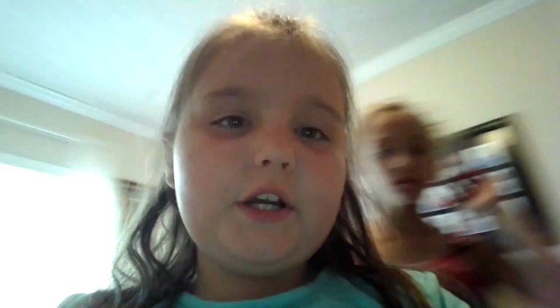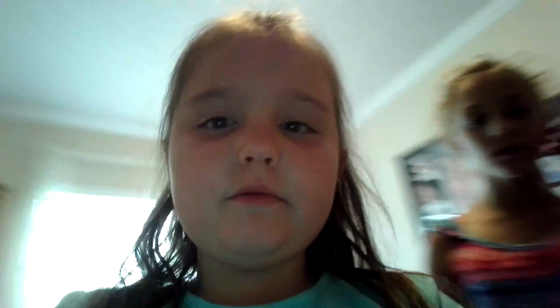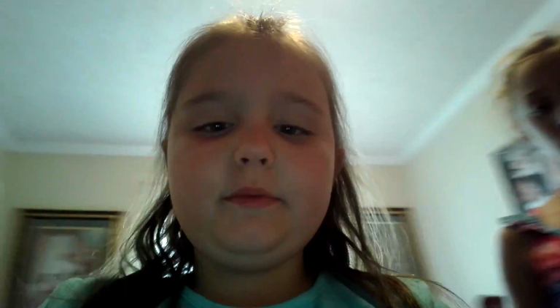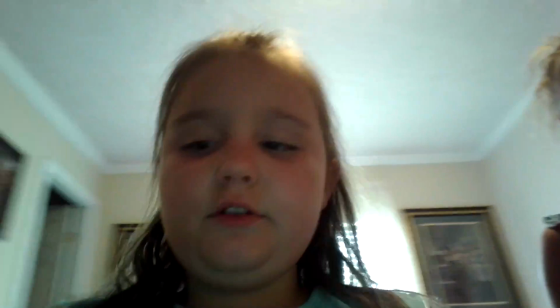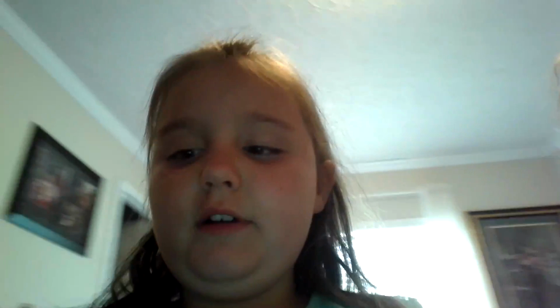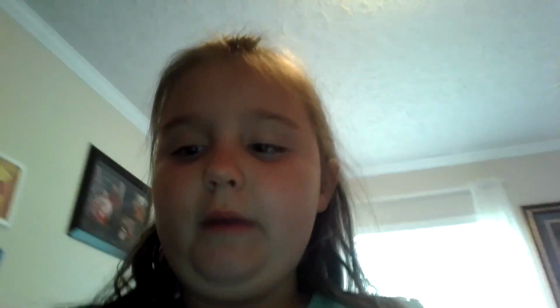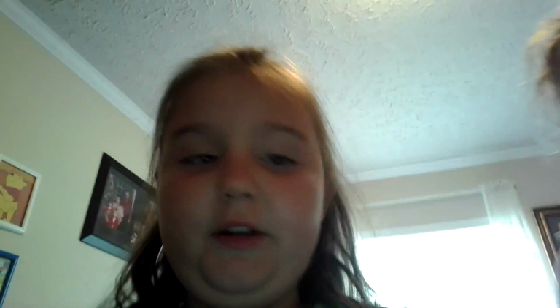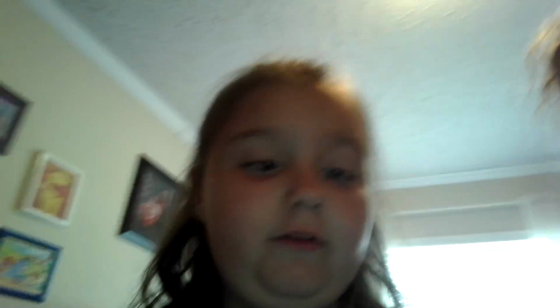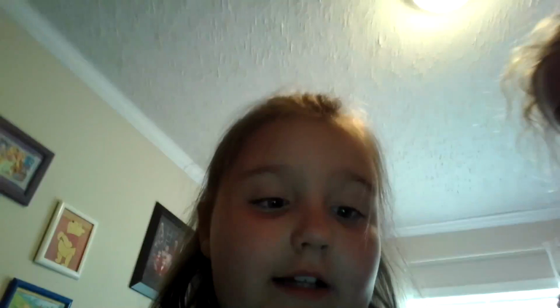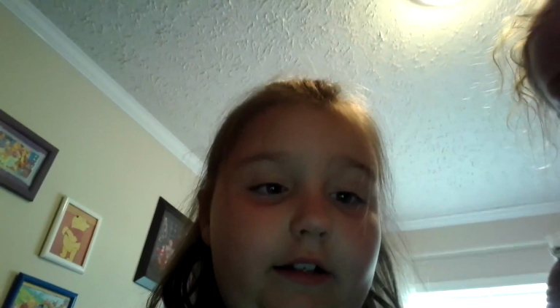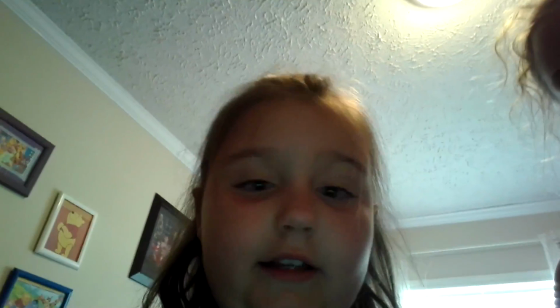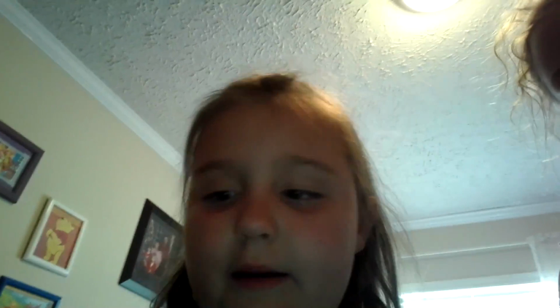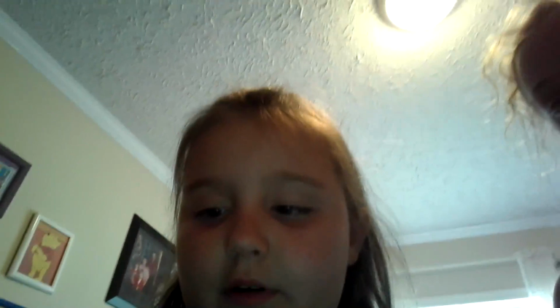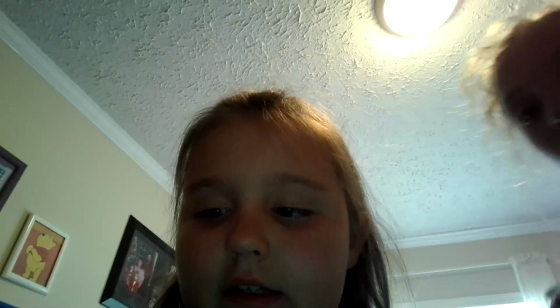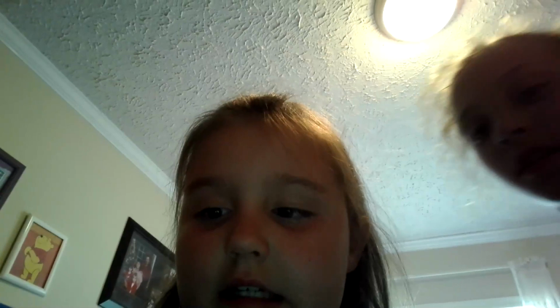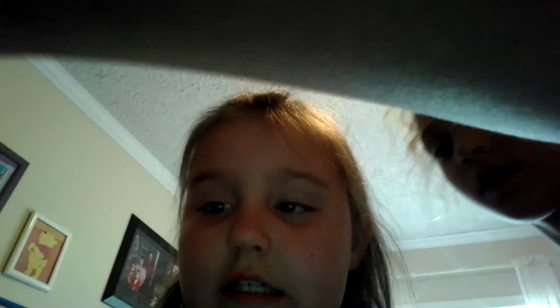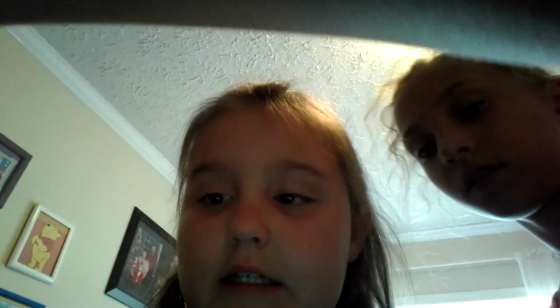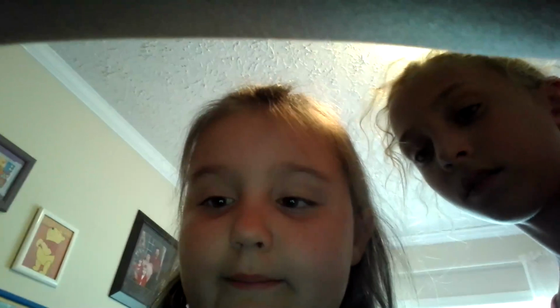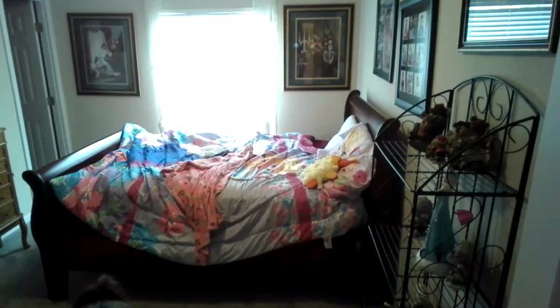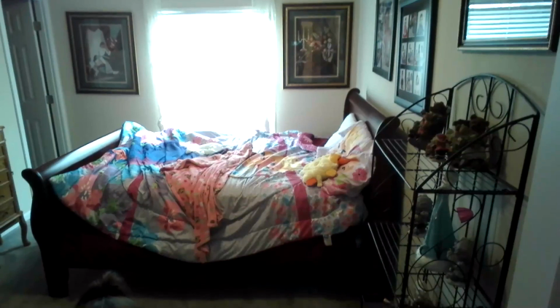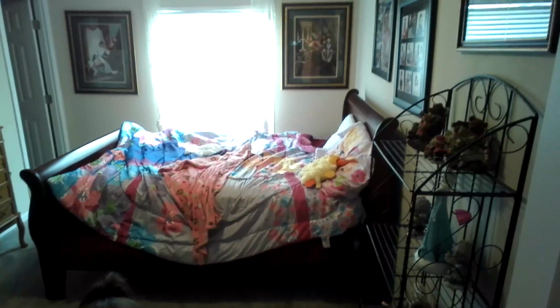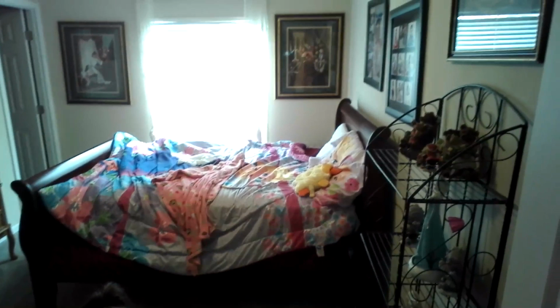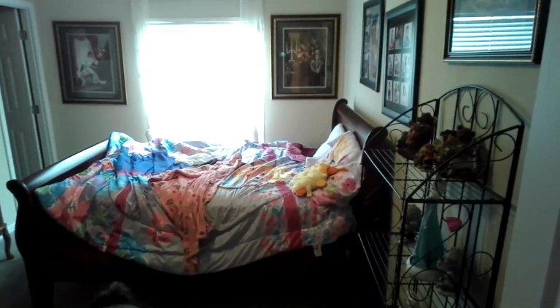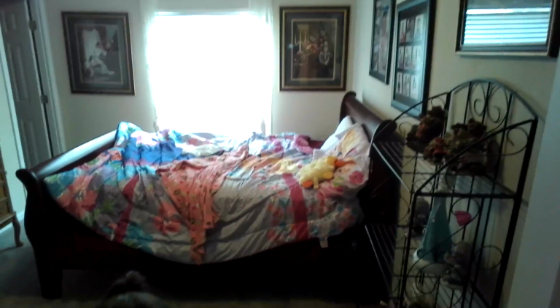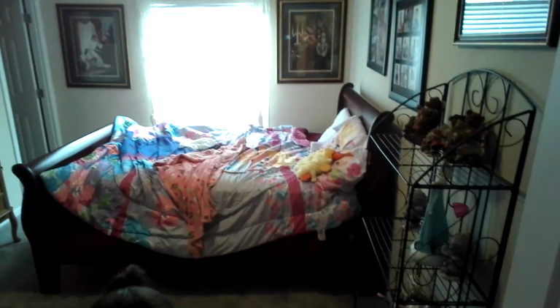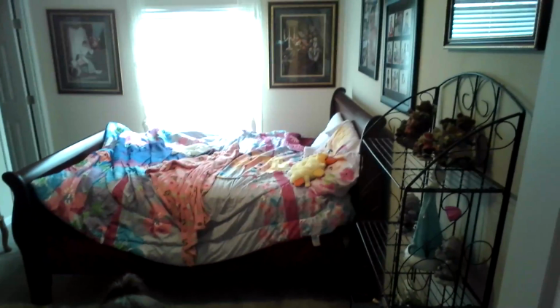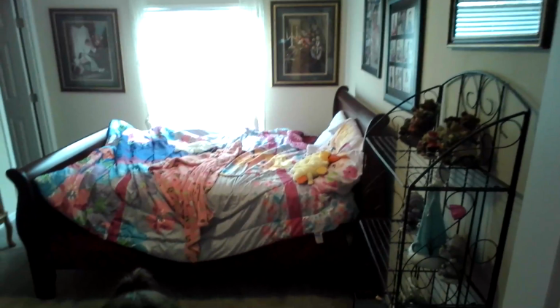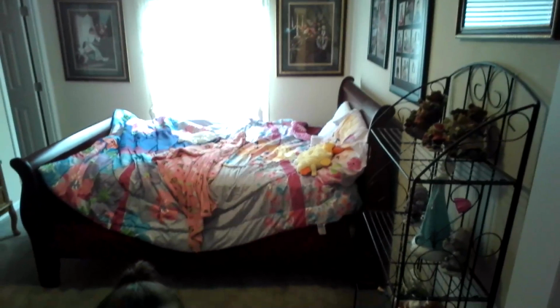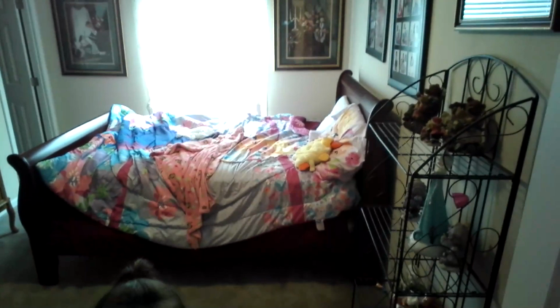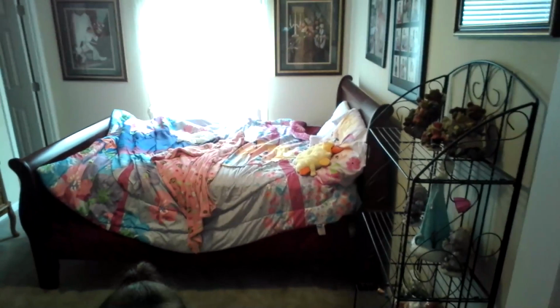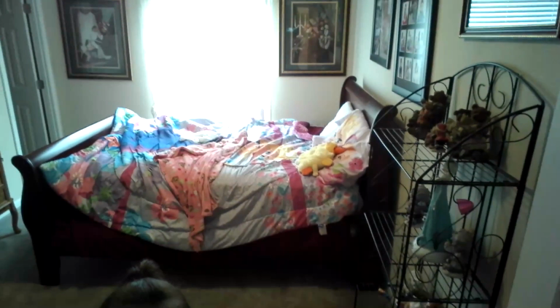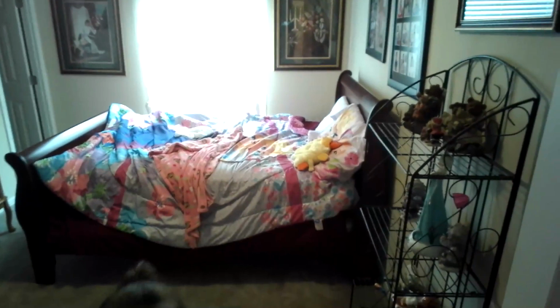So first we'll be touring my bedroom. Now turn the camera. Here's her room.